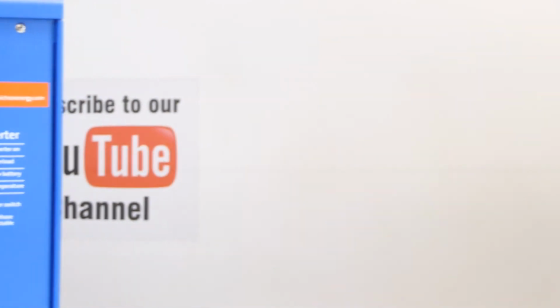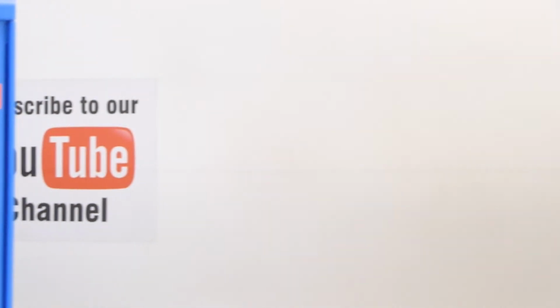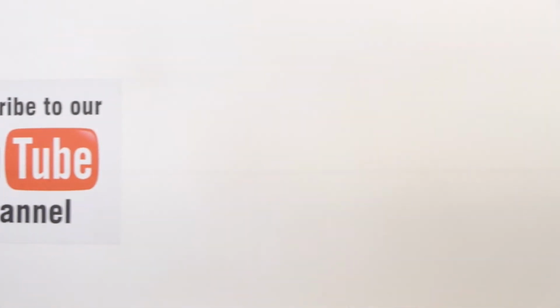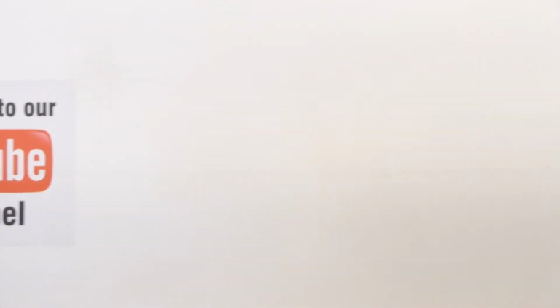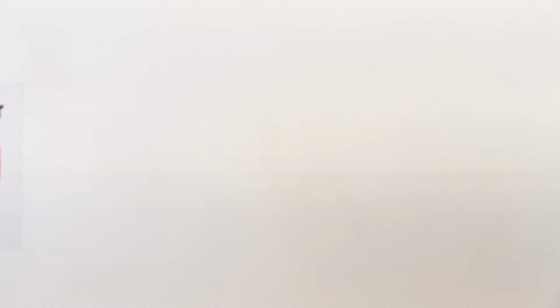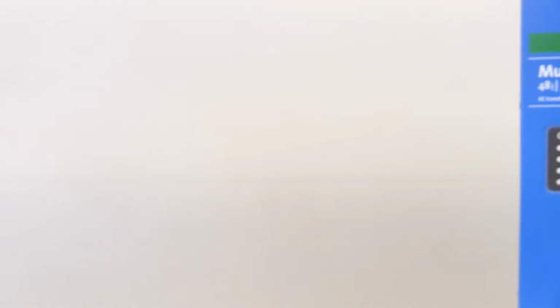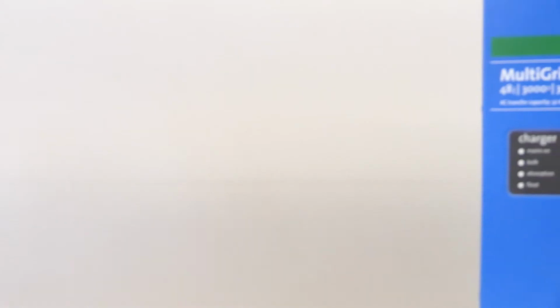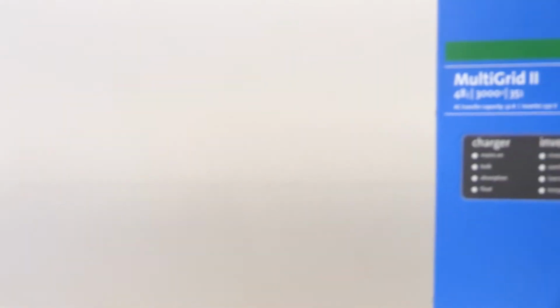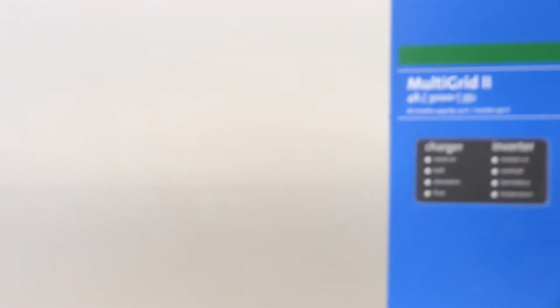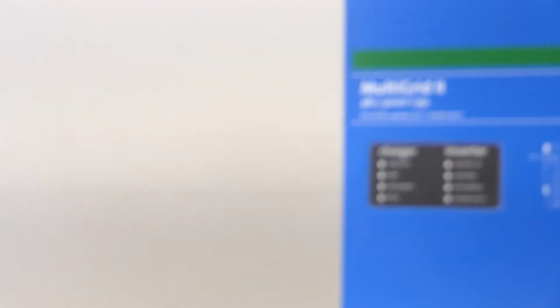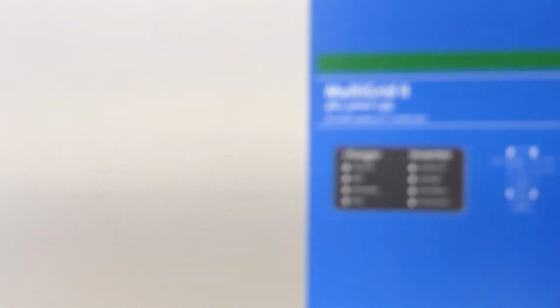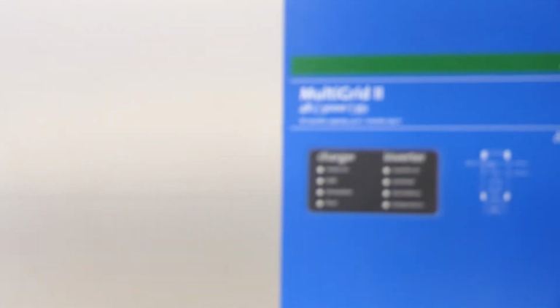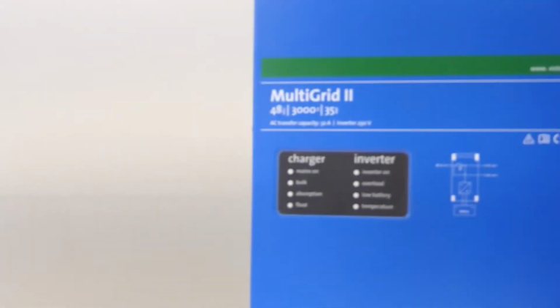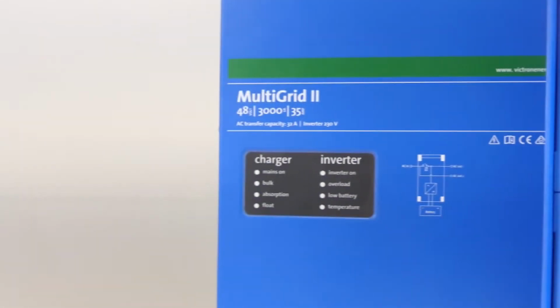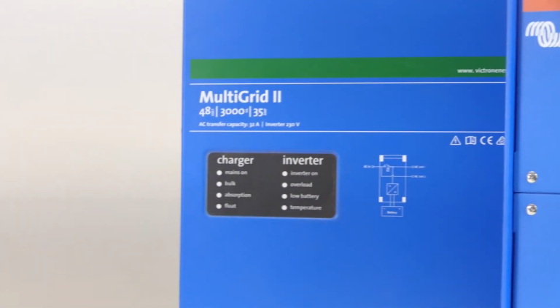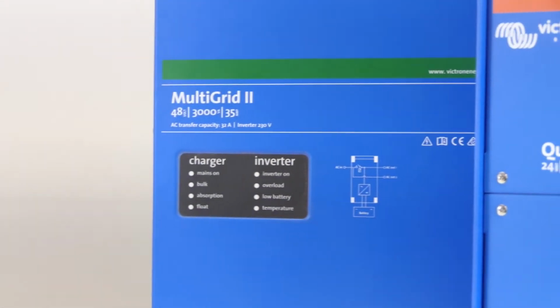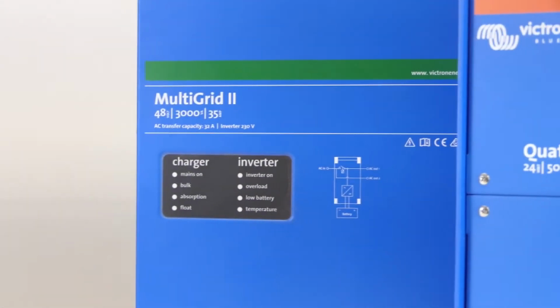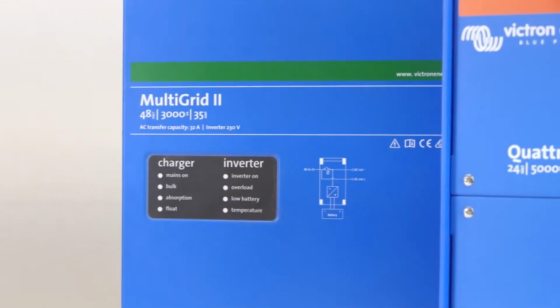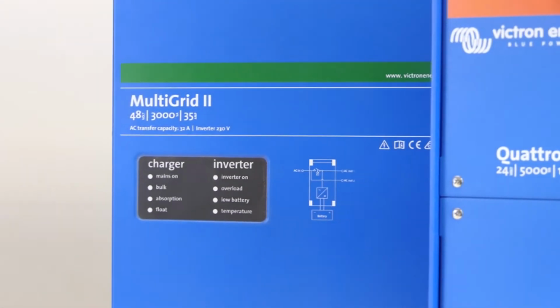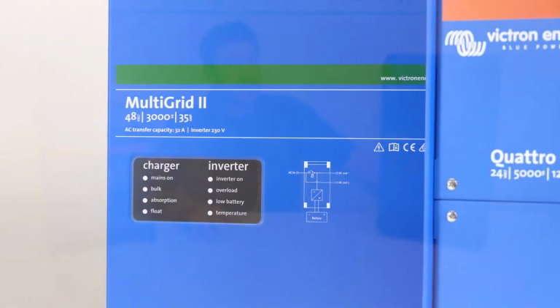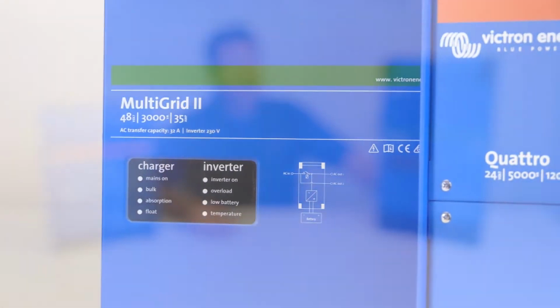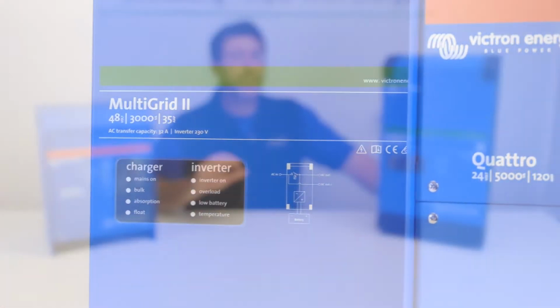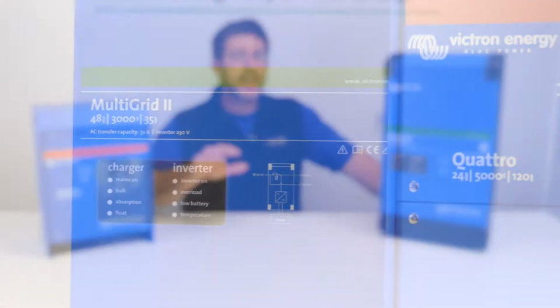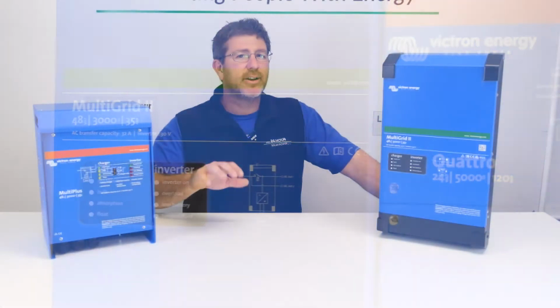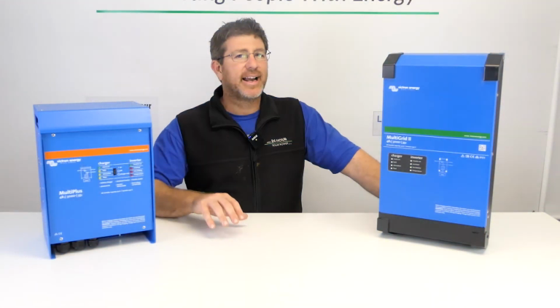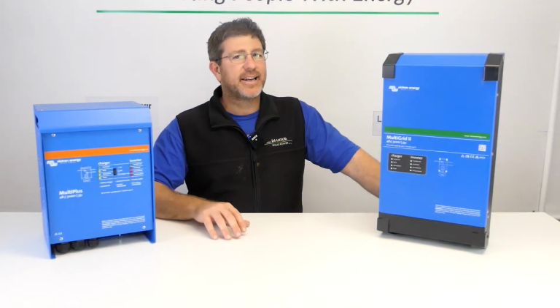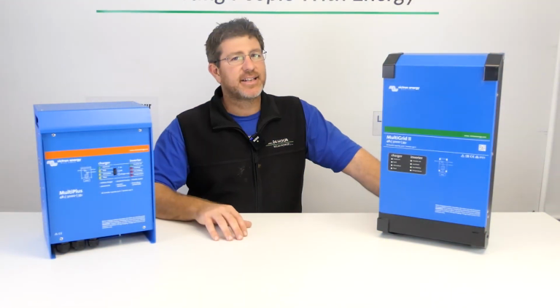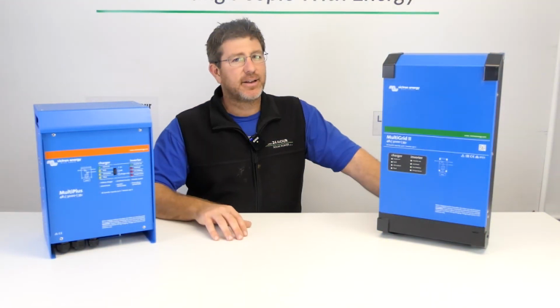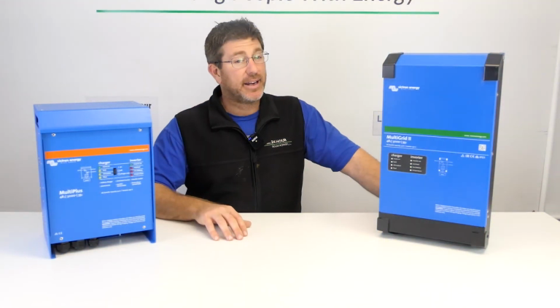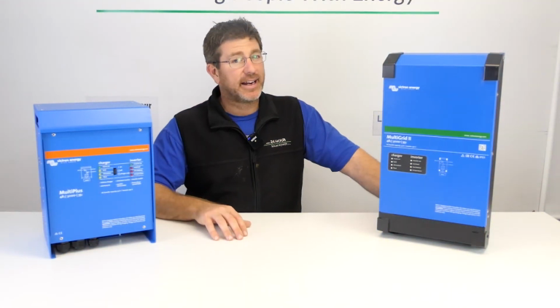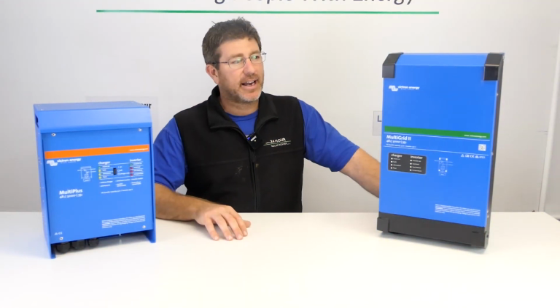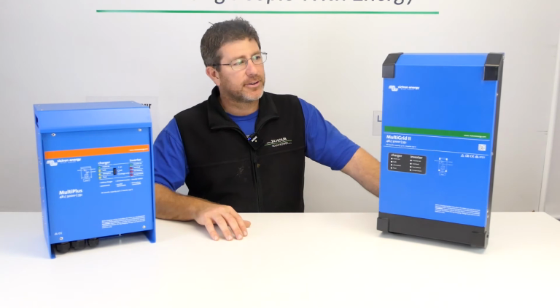The best money you spend when it comes to this stuff is being energy efficient and really learning and understanding what you can and can't do.